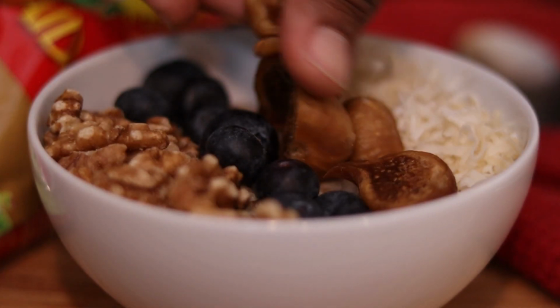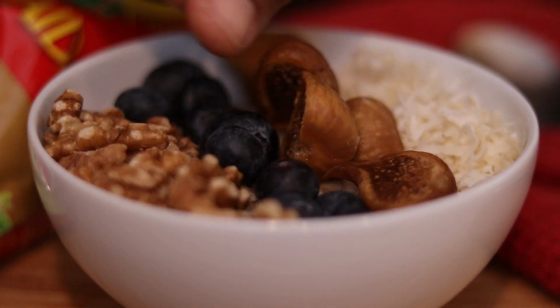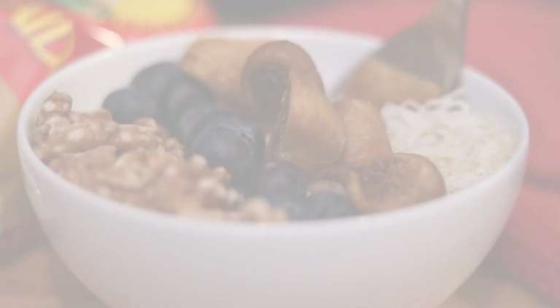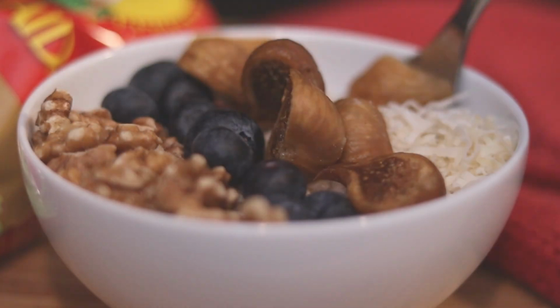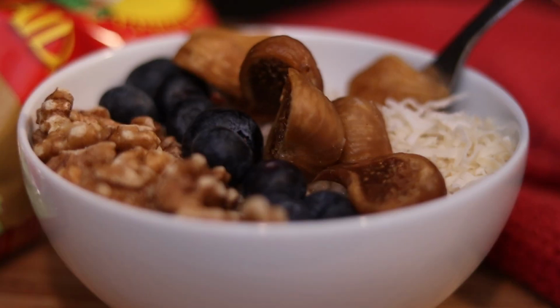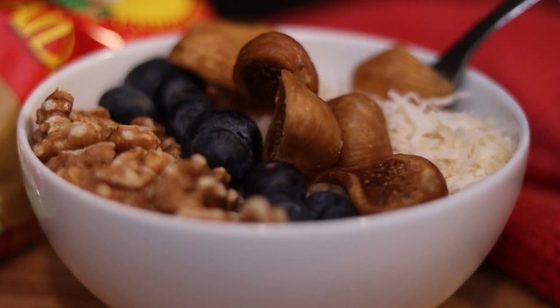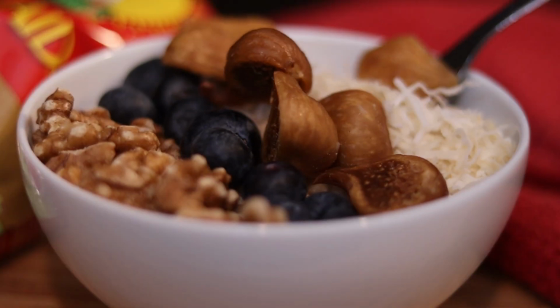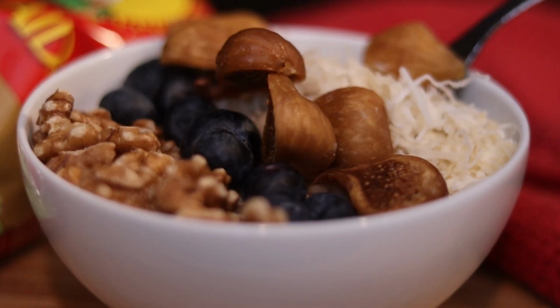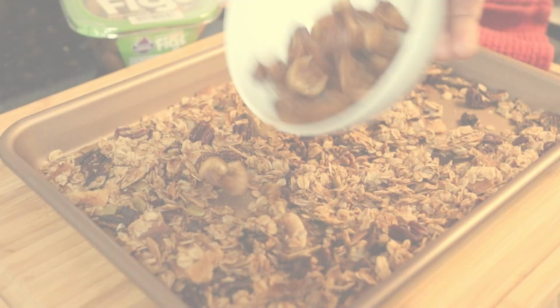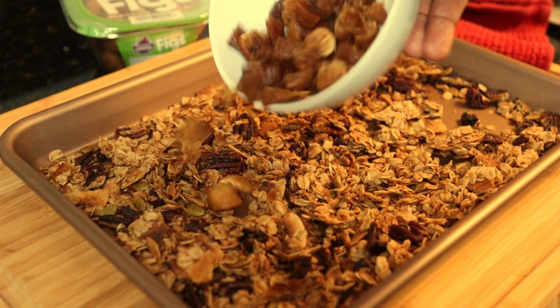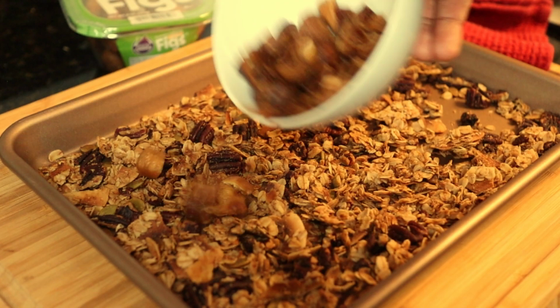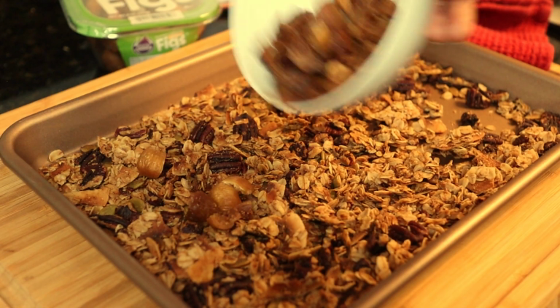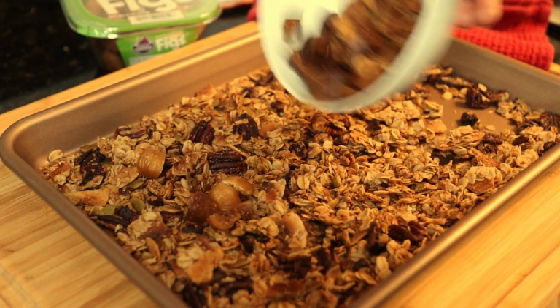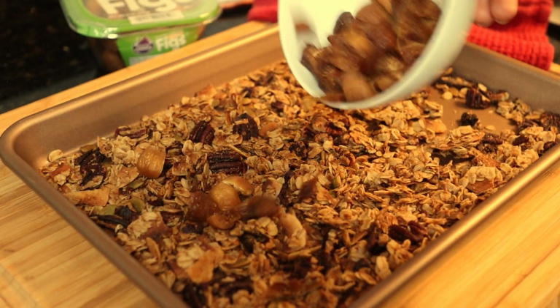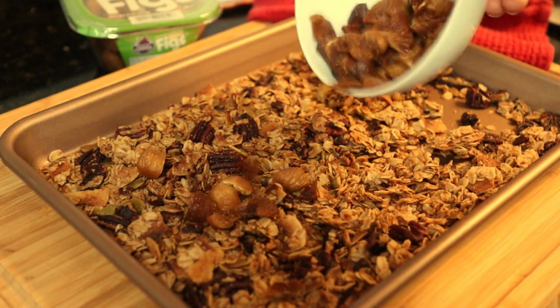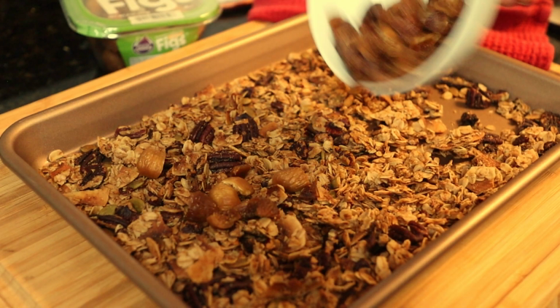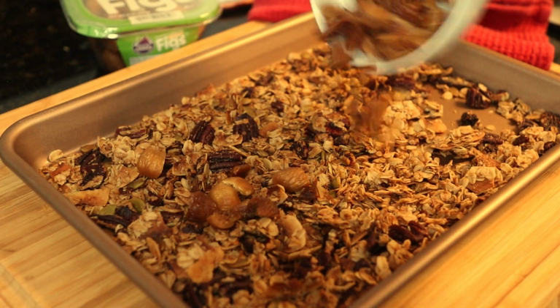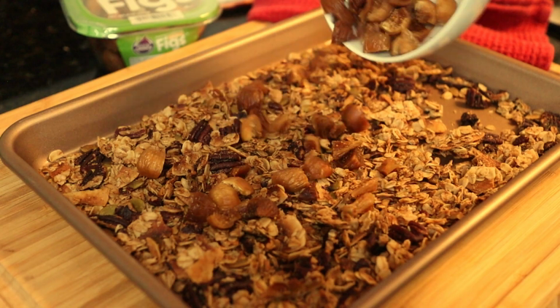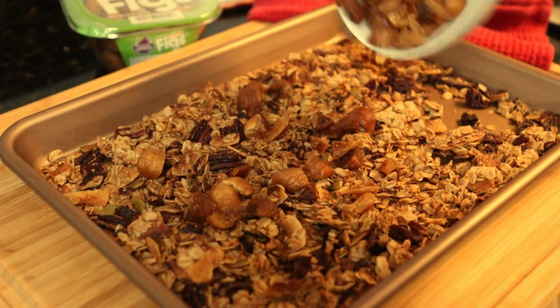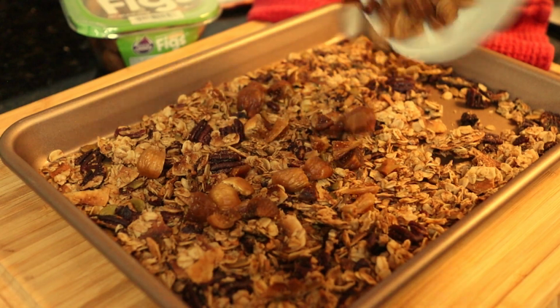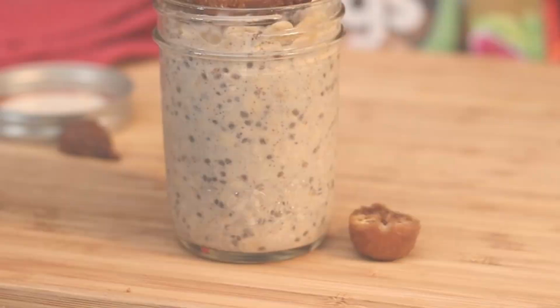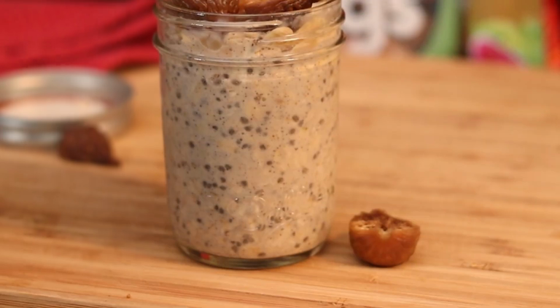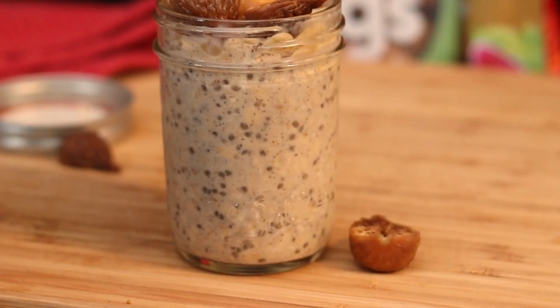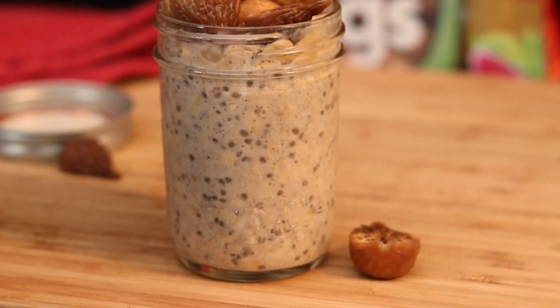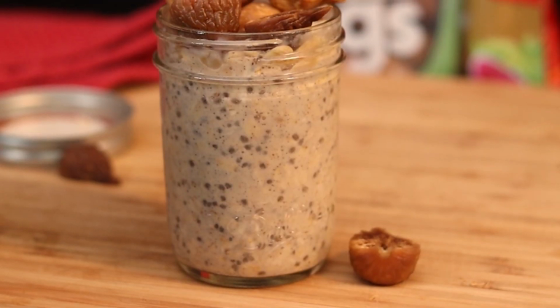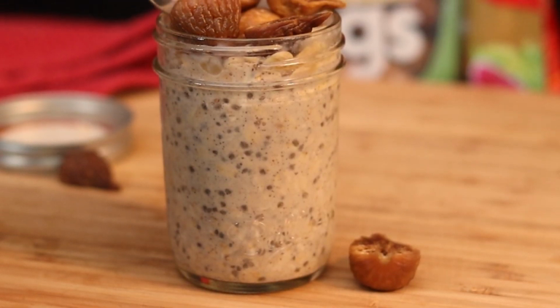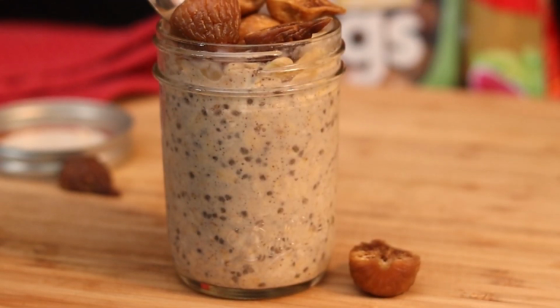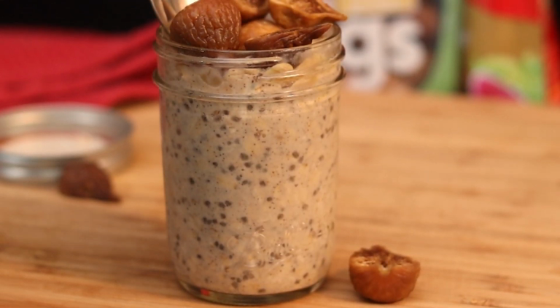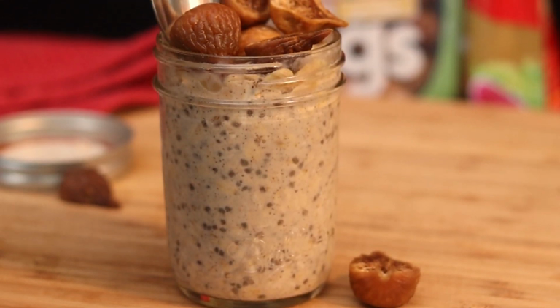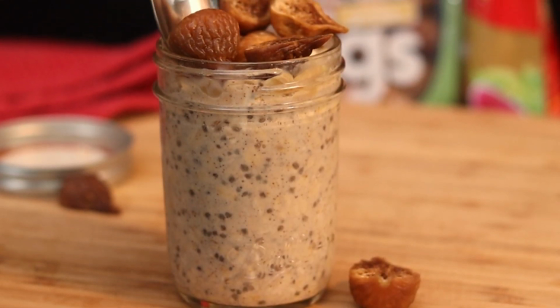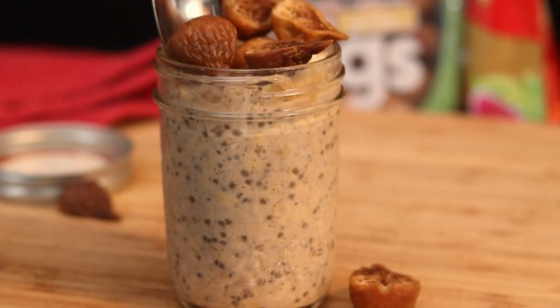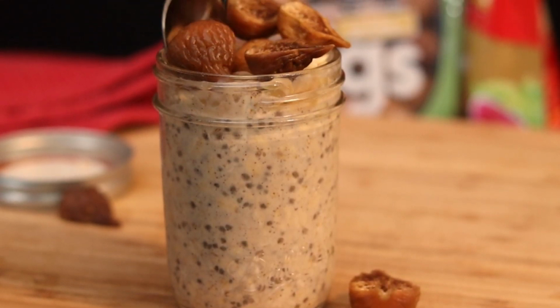Chop them up to top steamy bowls of oats, sprinkle them into just-baked granola, or try them stirred into overnight oats.